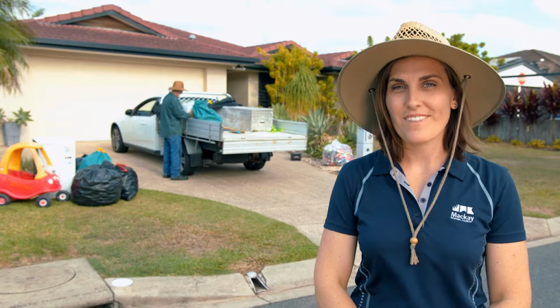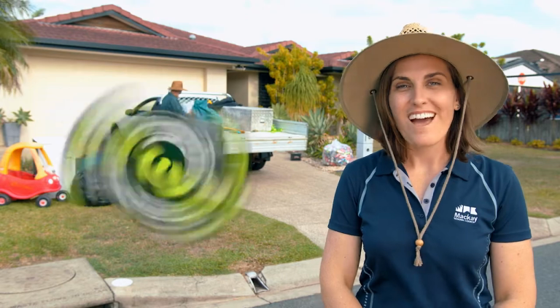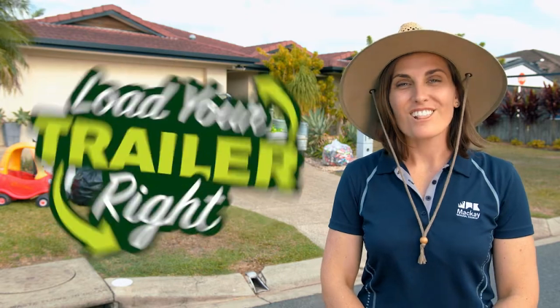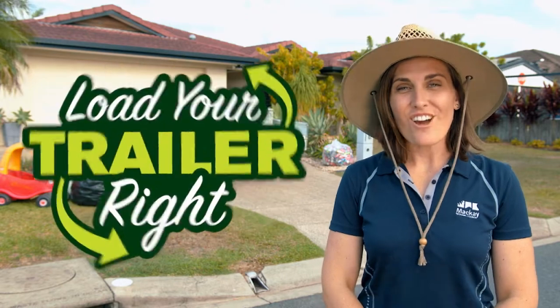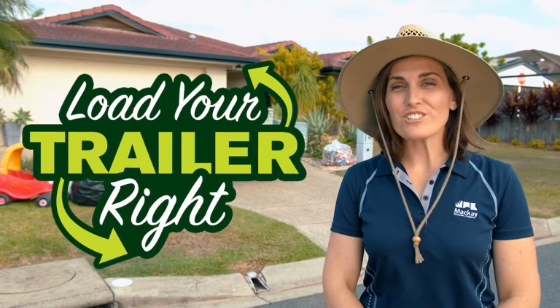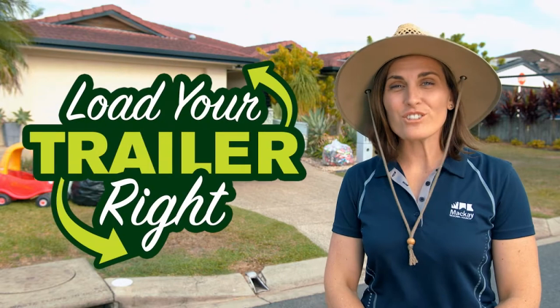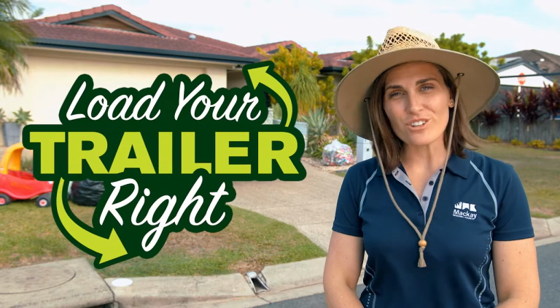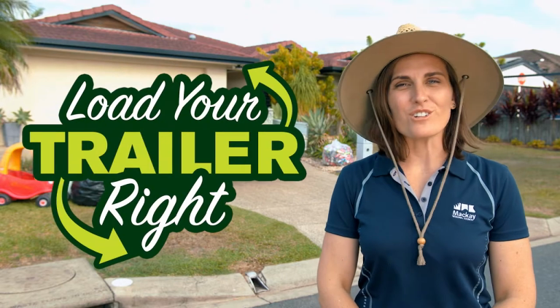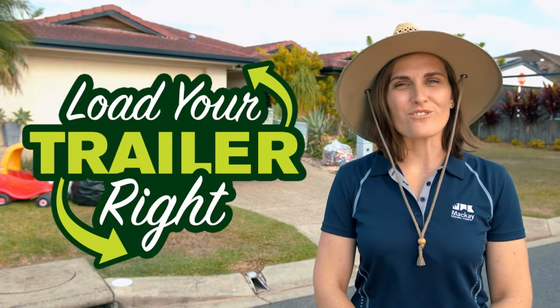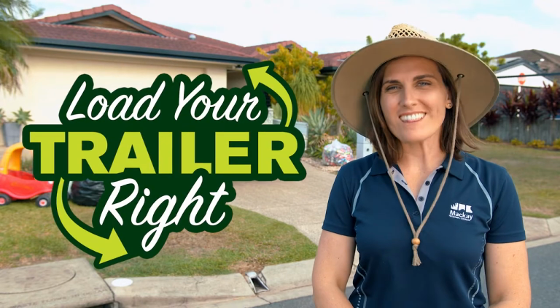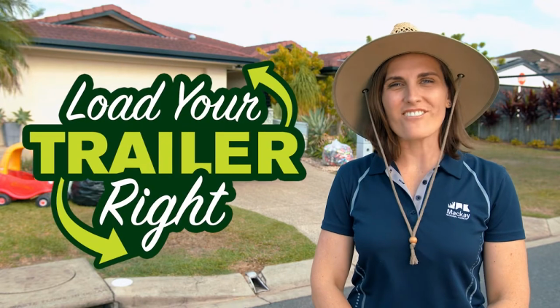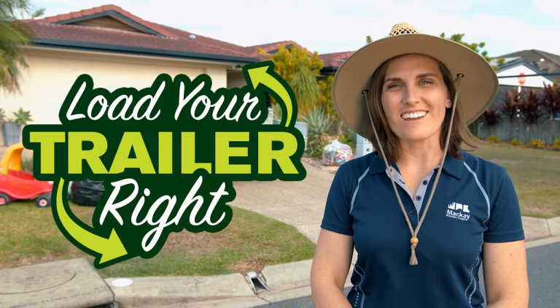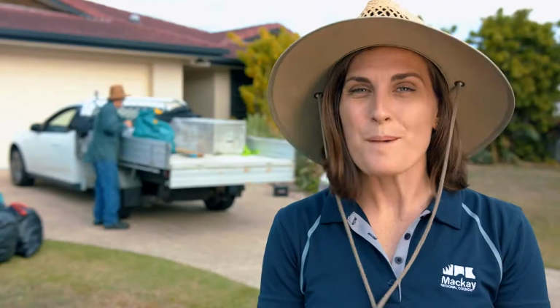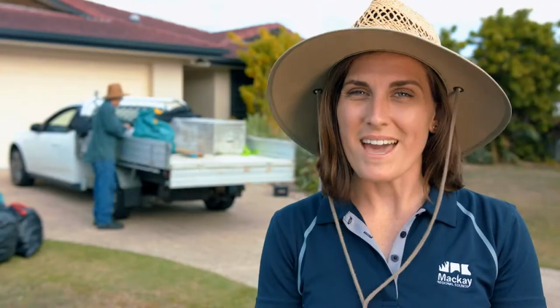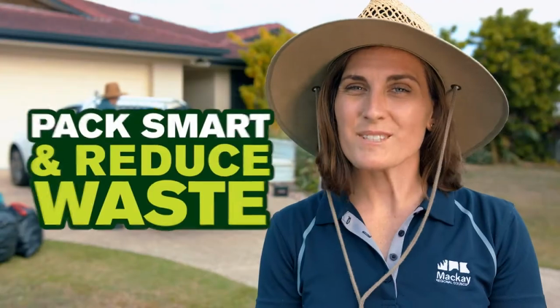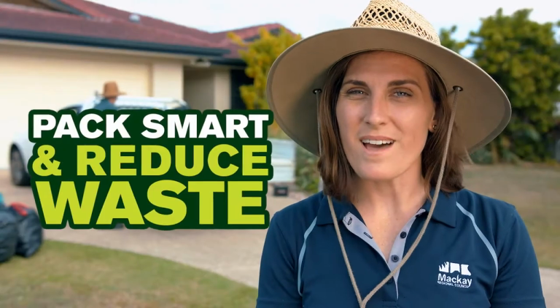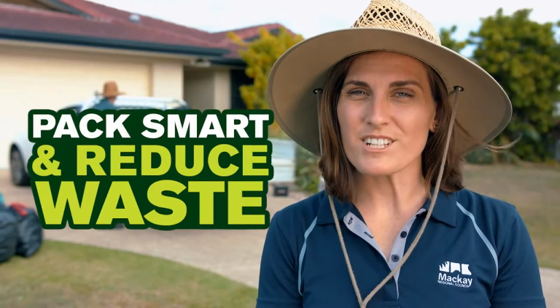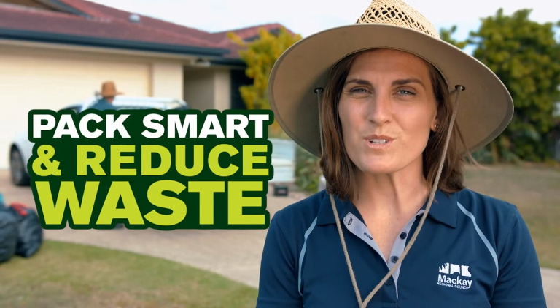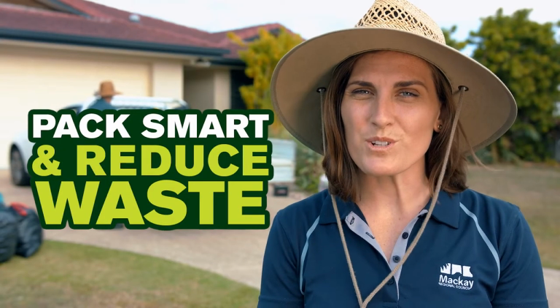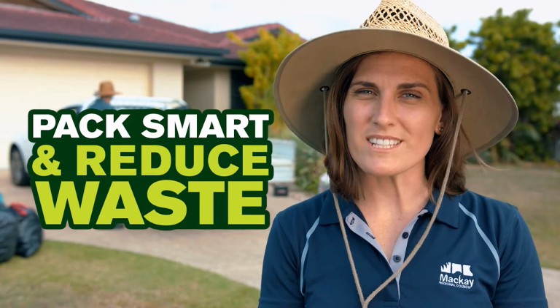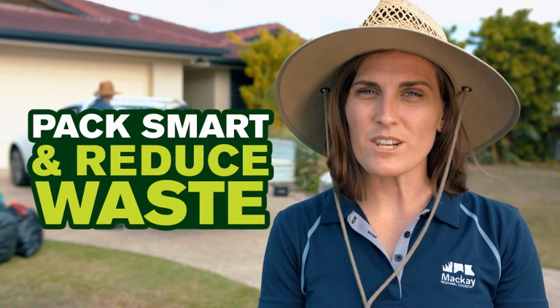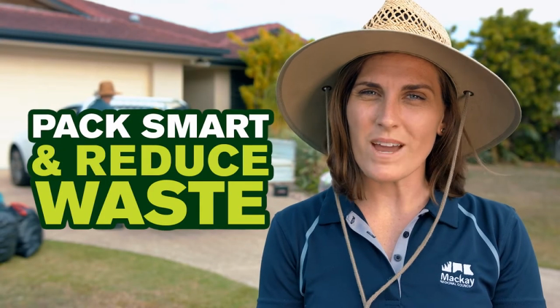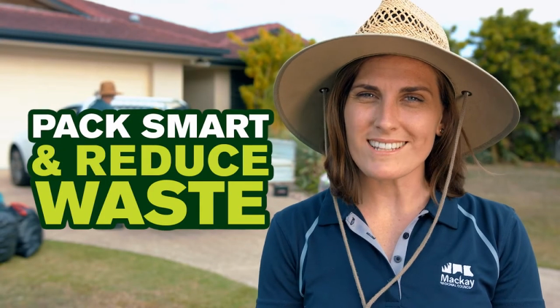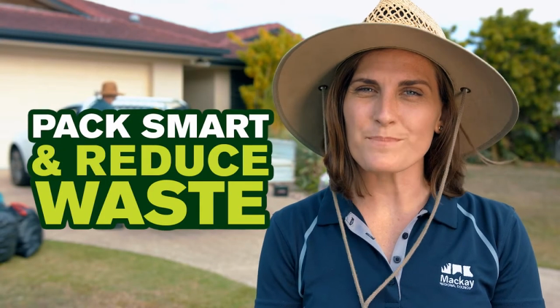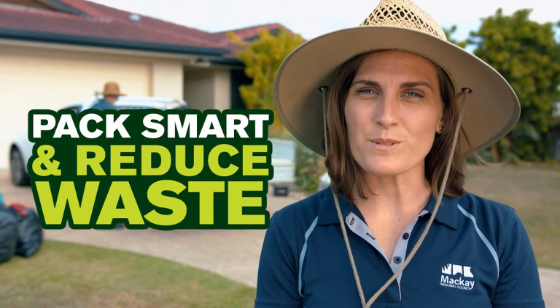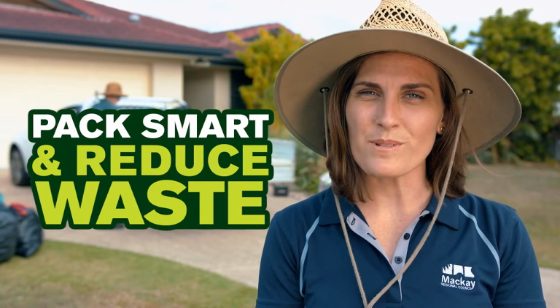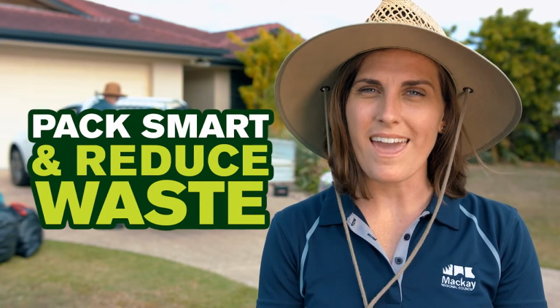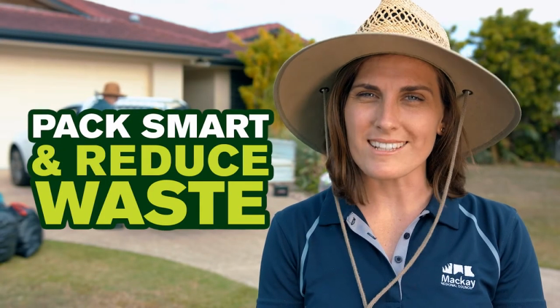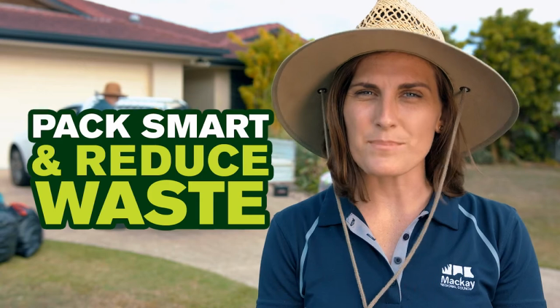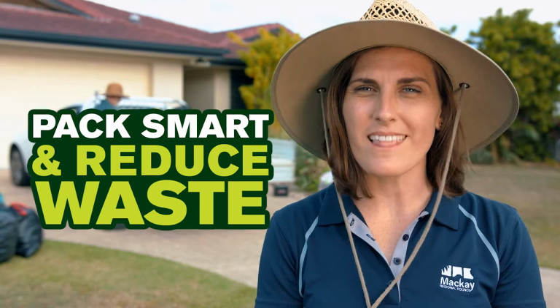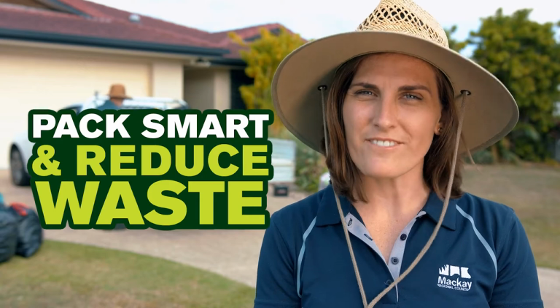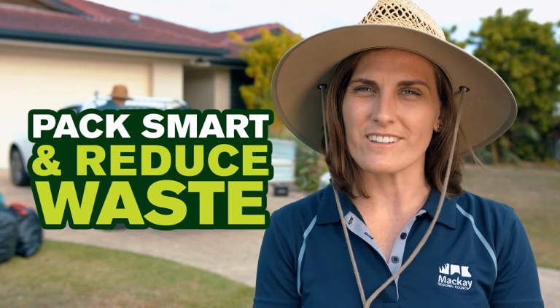Load your ute or trailer right. Pack smart to ensure as little waste as possible ends up as landfill.